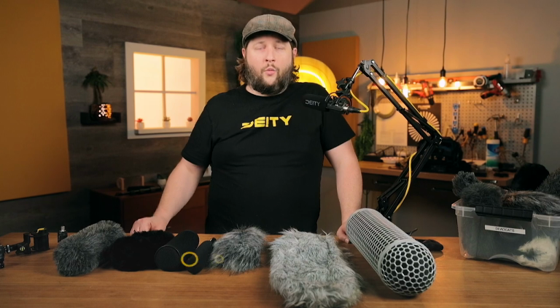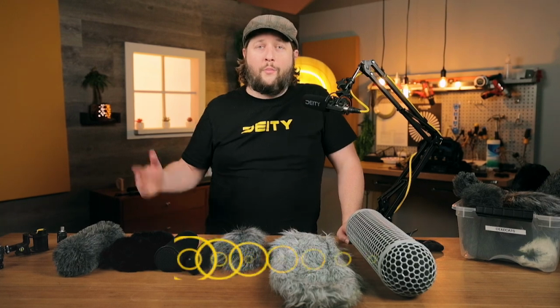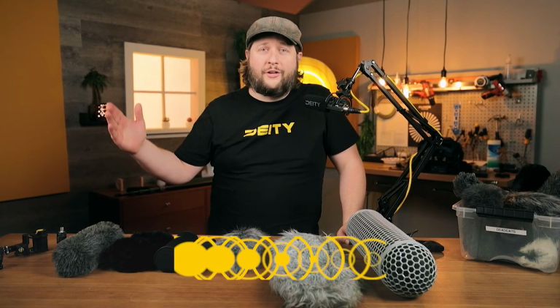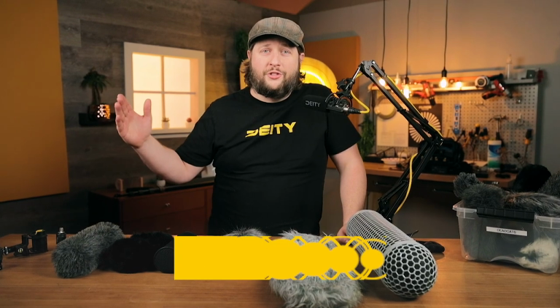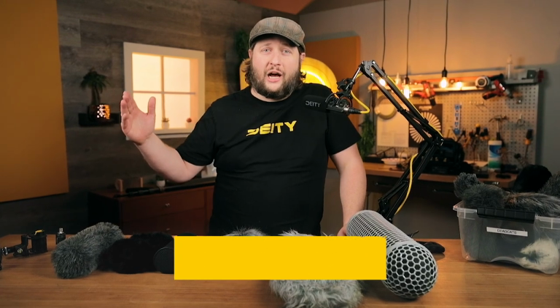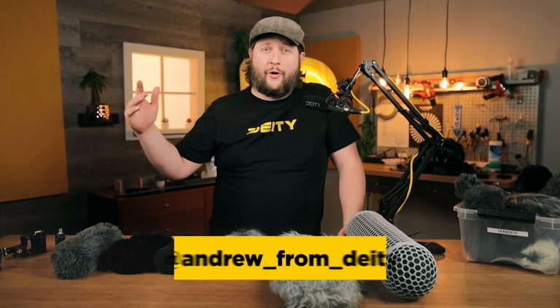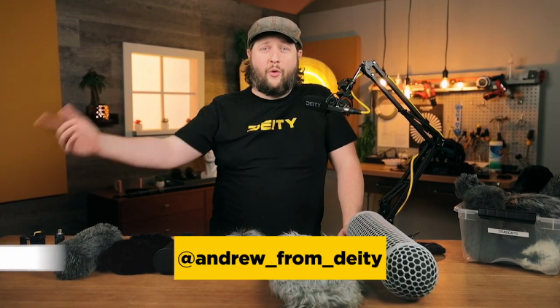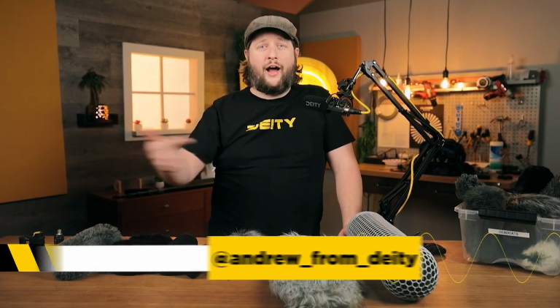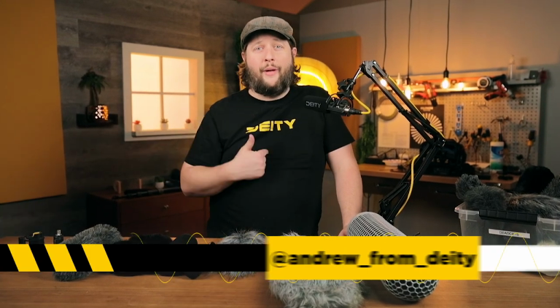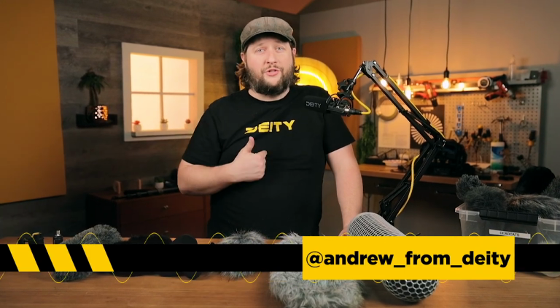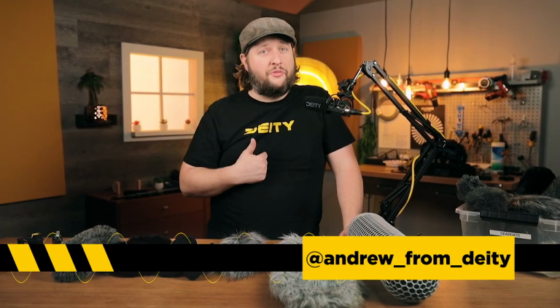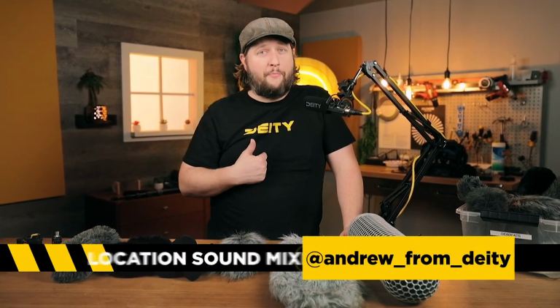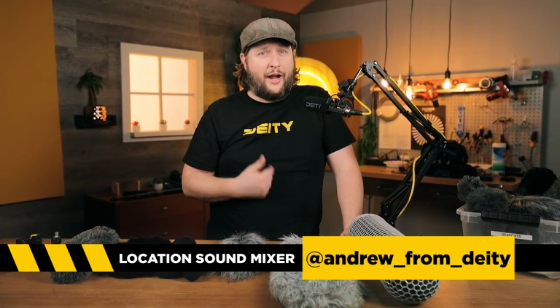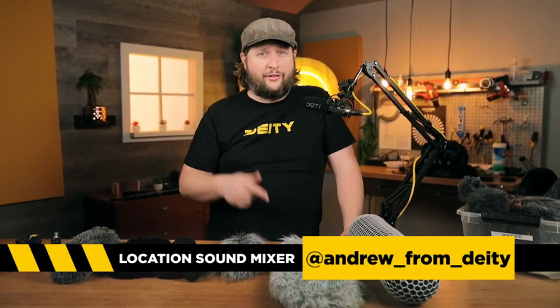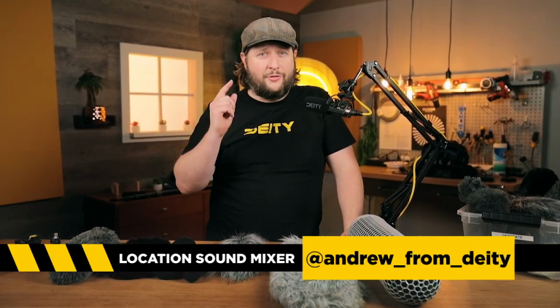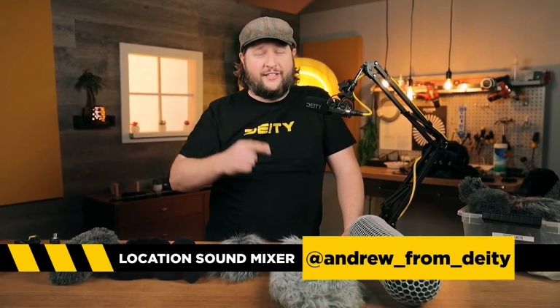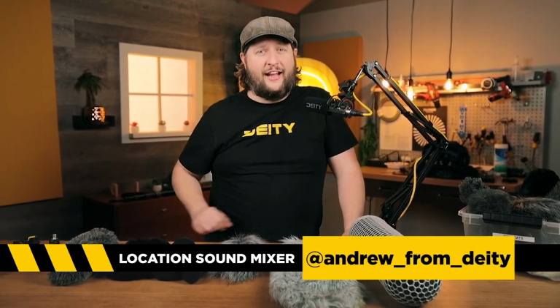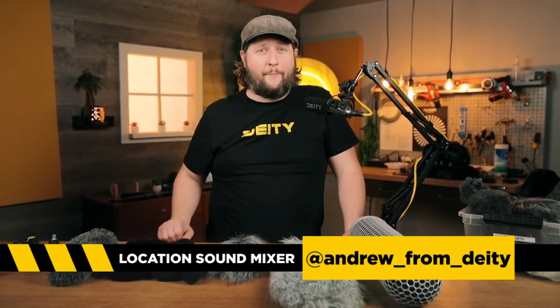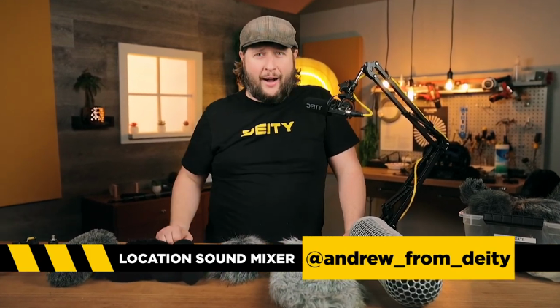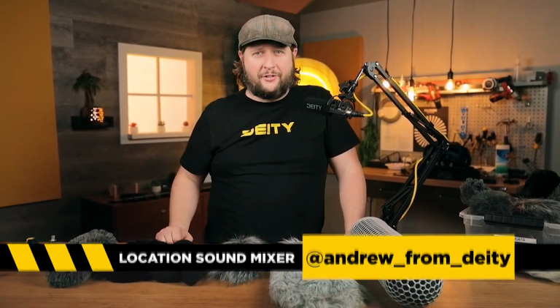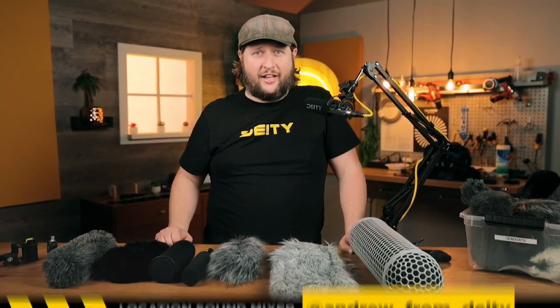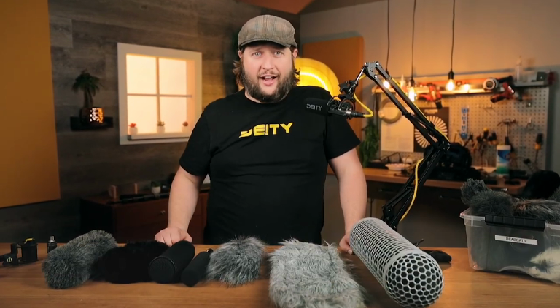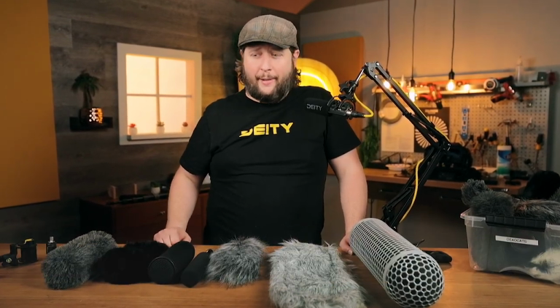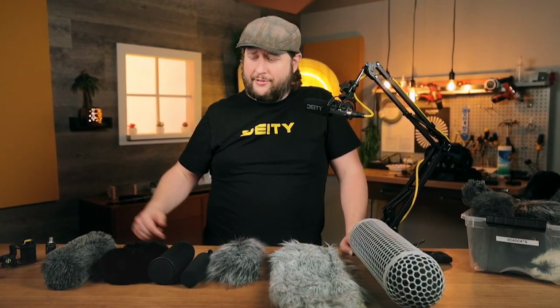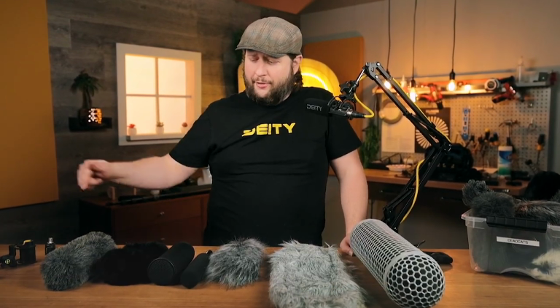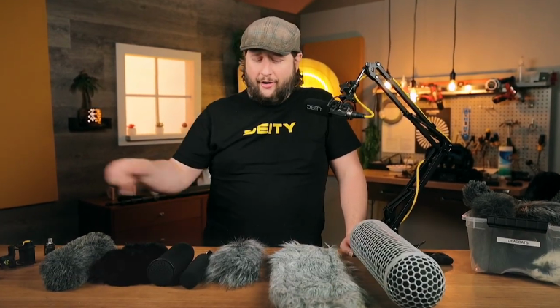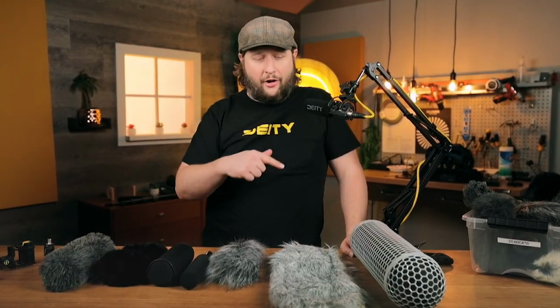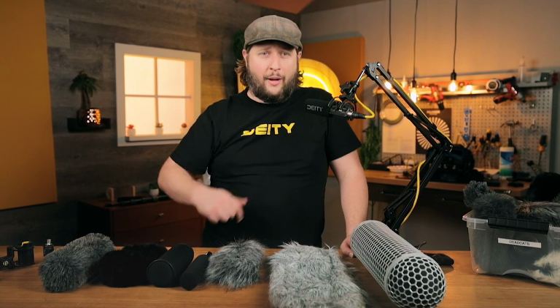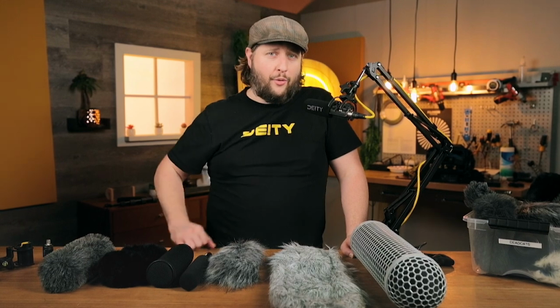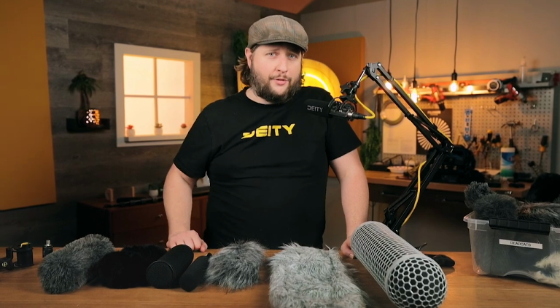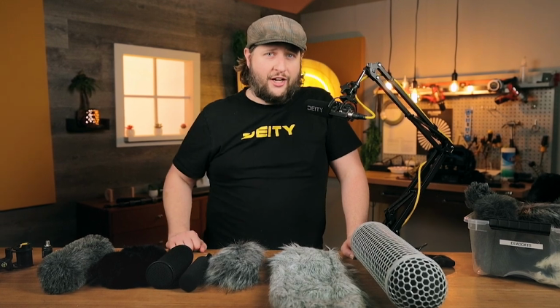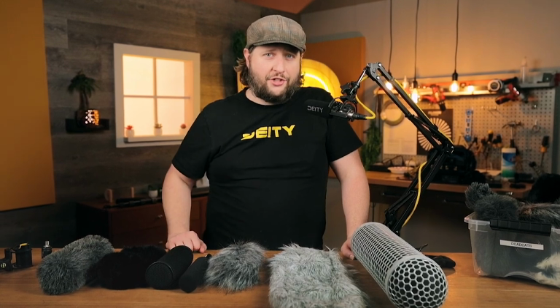Welcome back to Sound 101. I'm Andrew from DD Microphones and today's a buyer's guide episode all about wind protection.